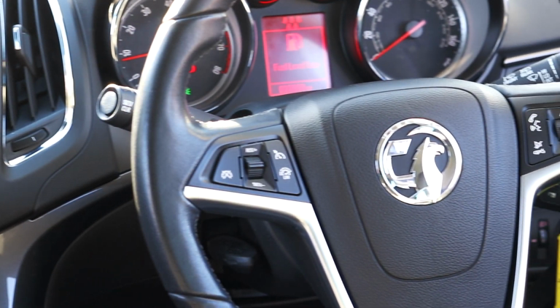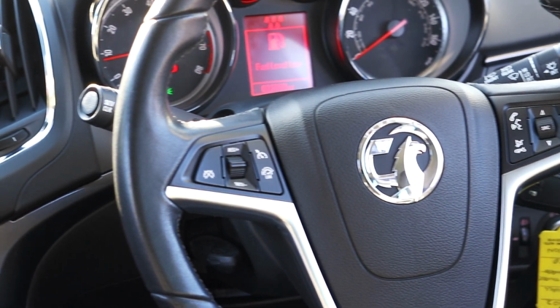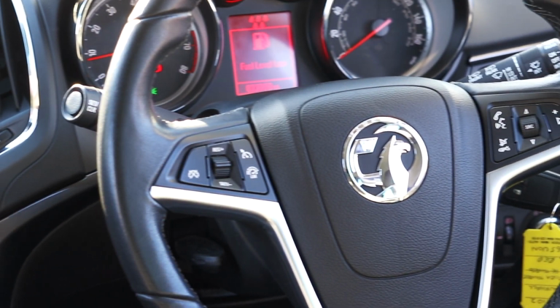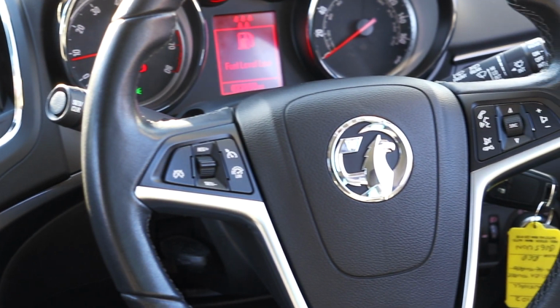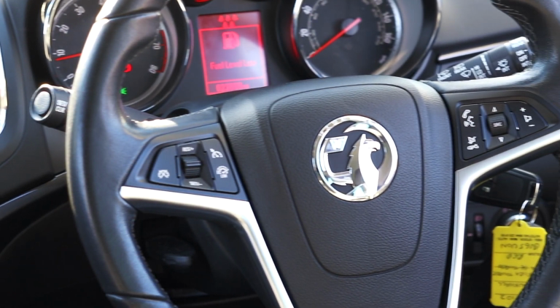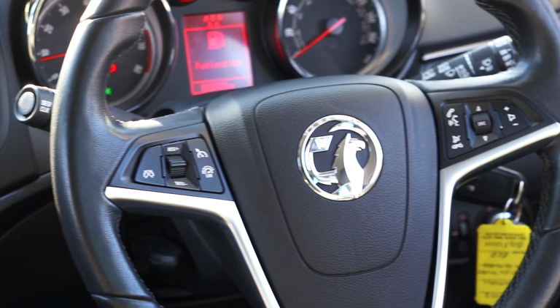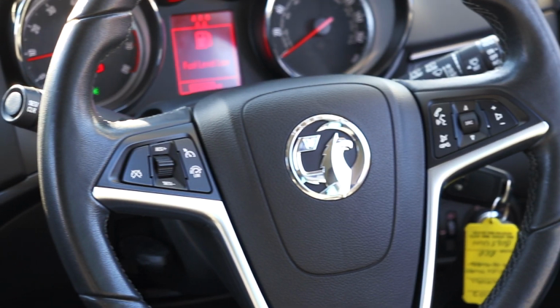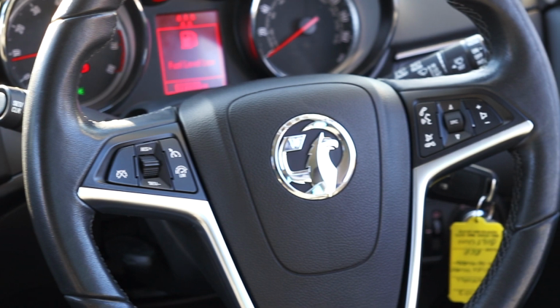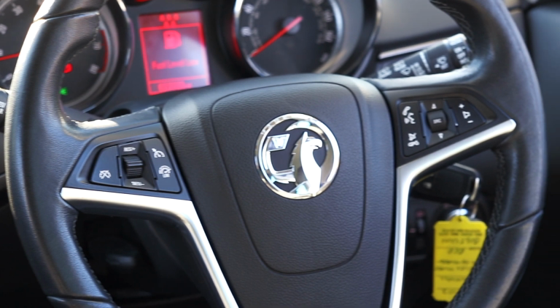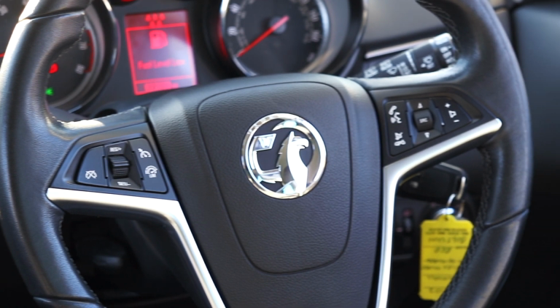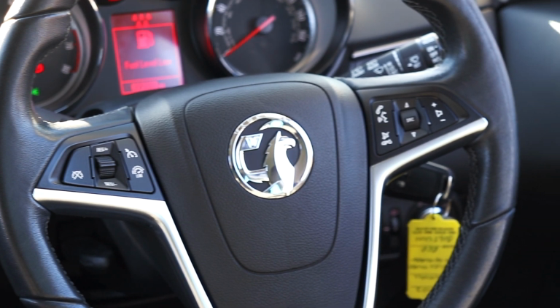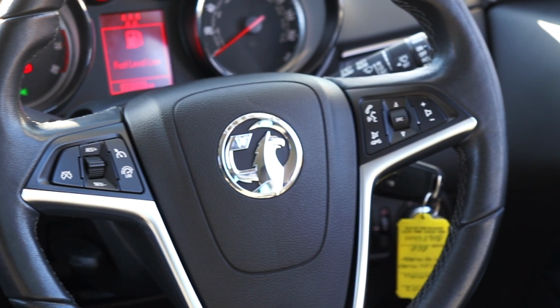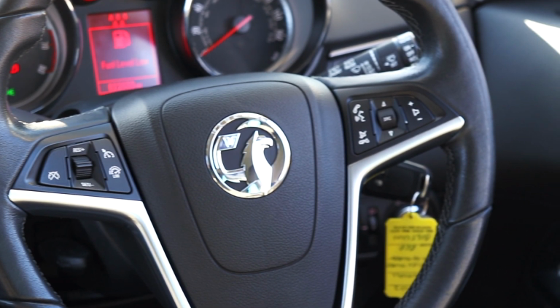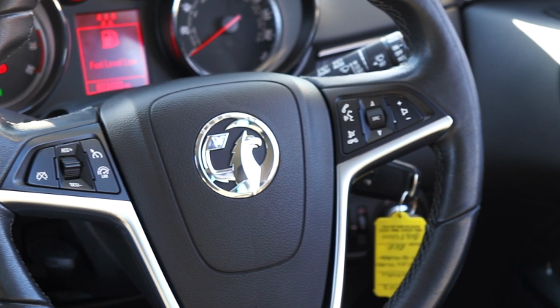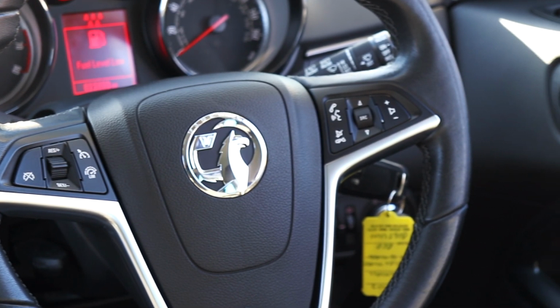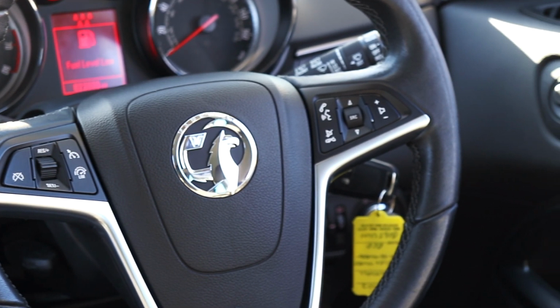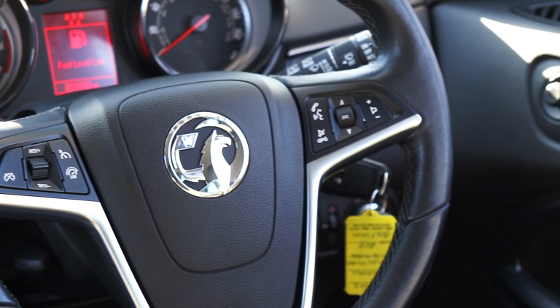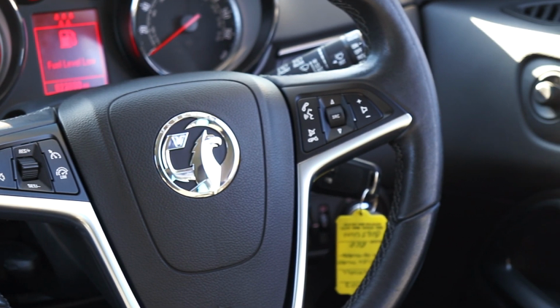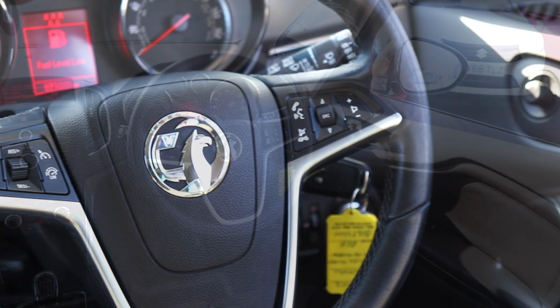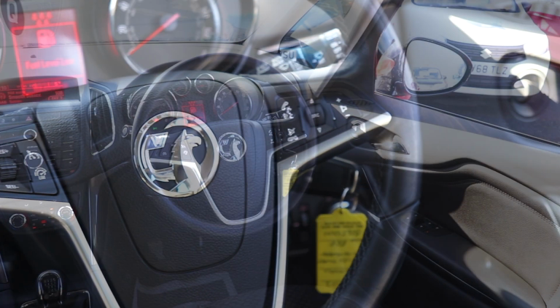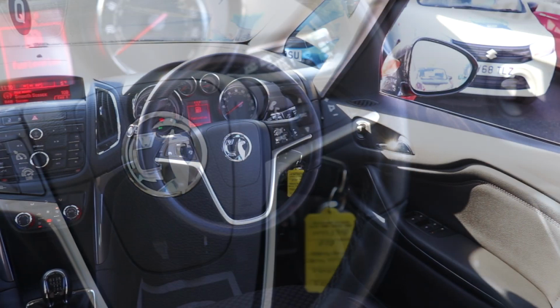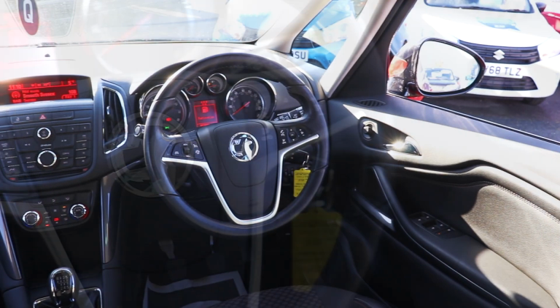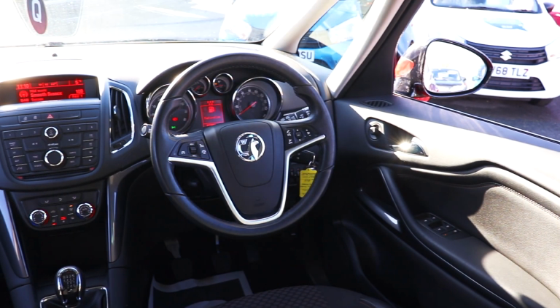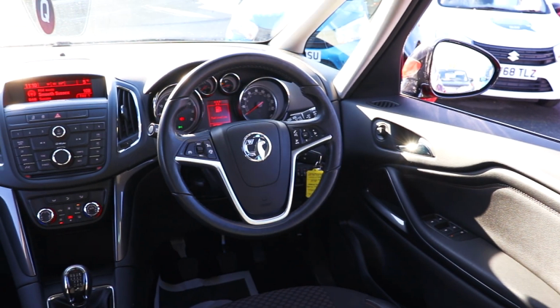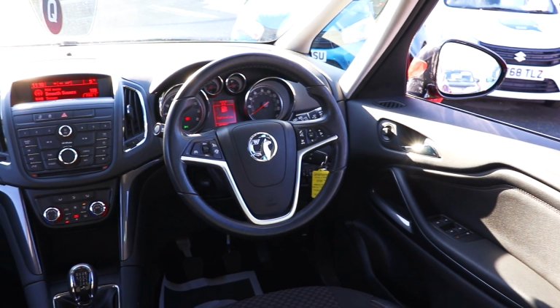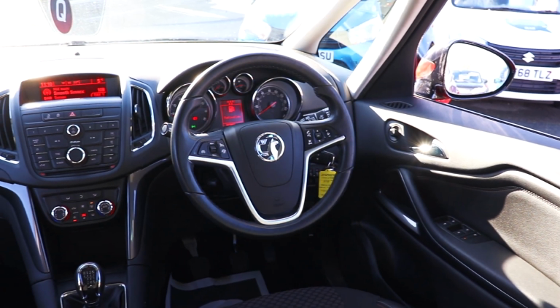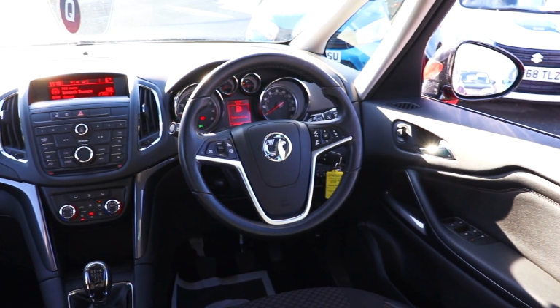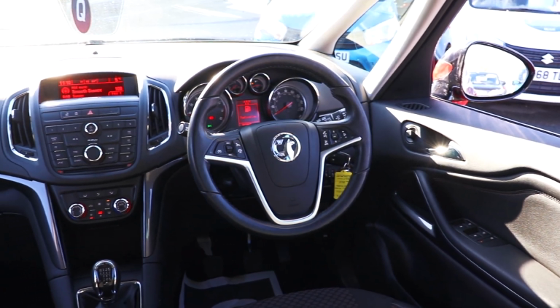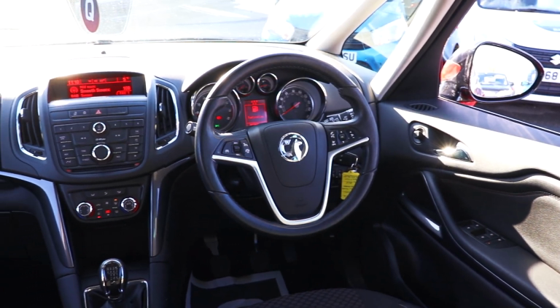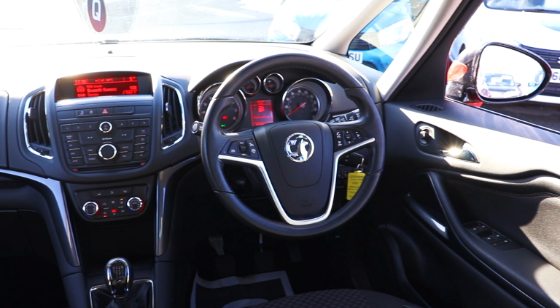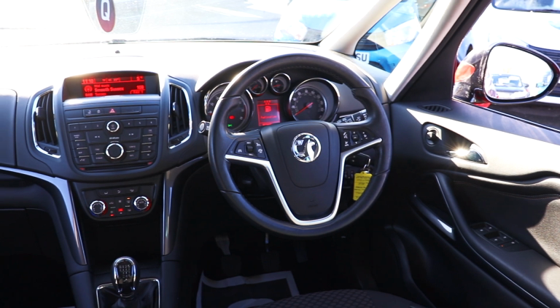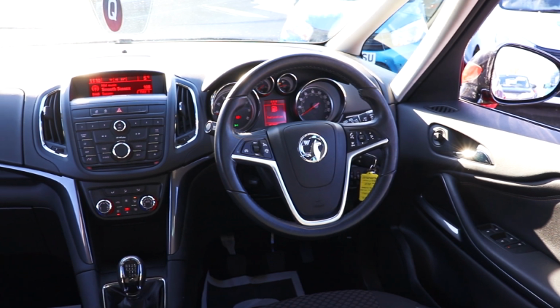Introducing our free MOT for life. Have your vehicle regularly serviced with us and you'll receive a free MOT test every time.